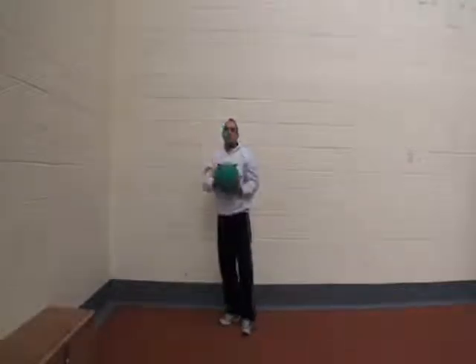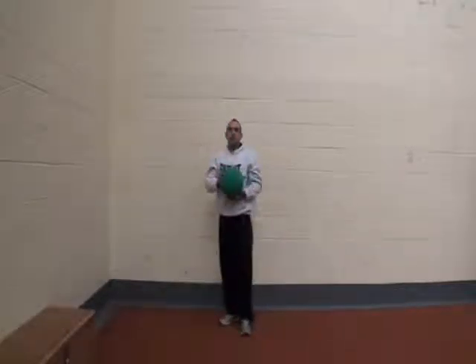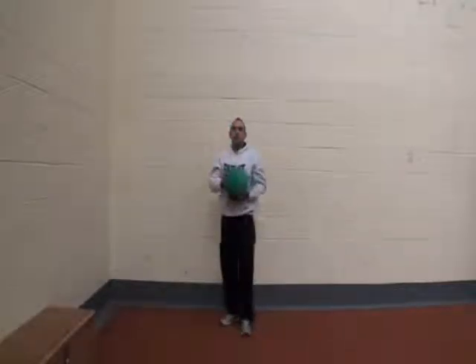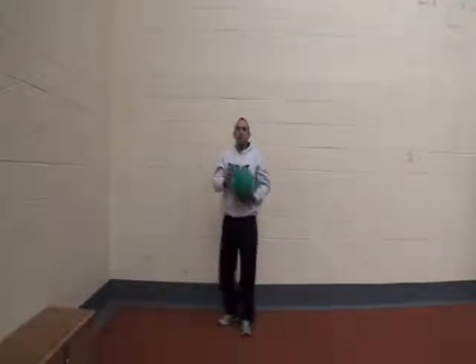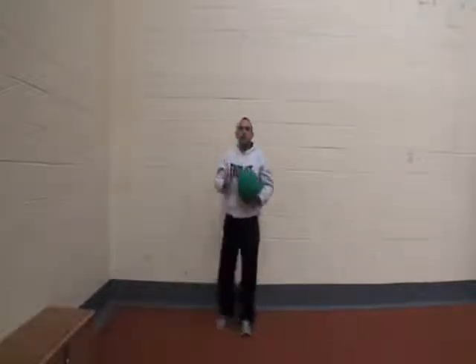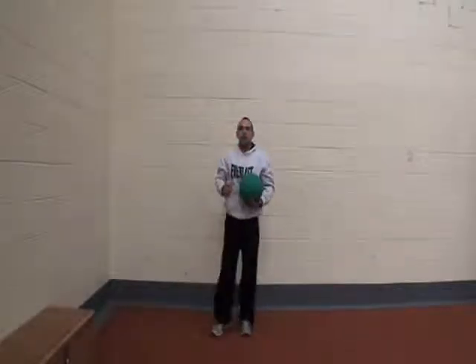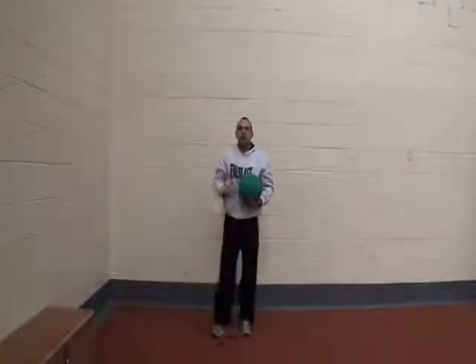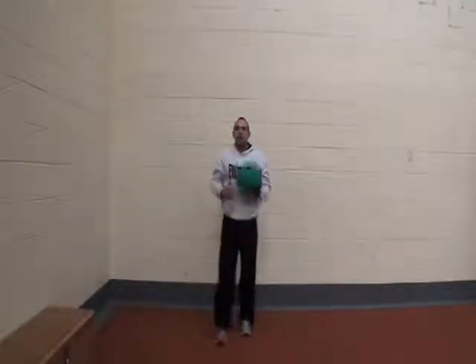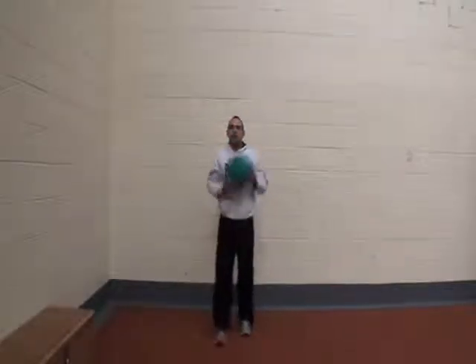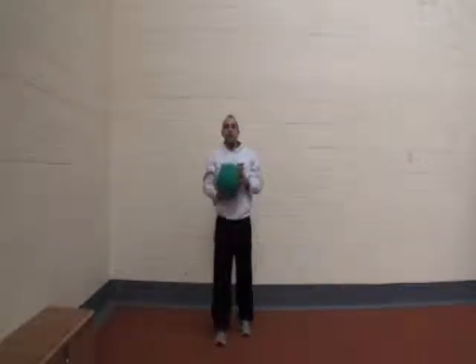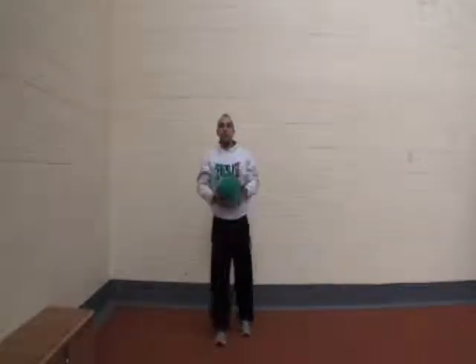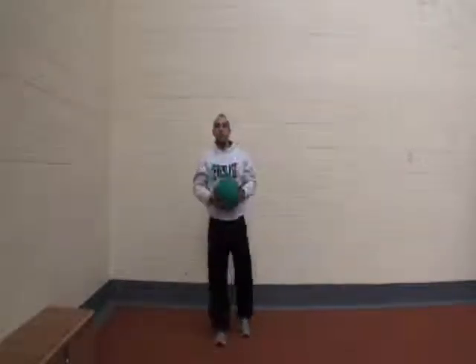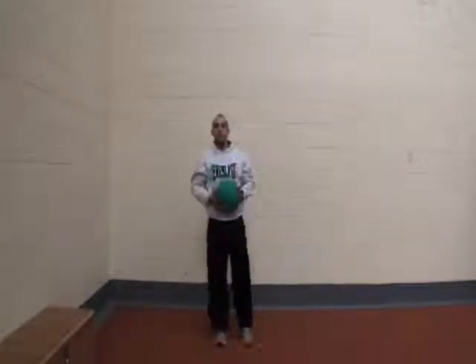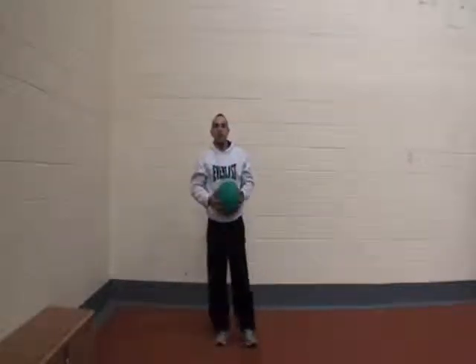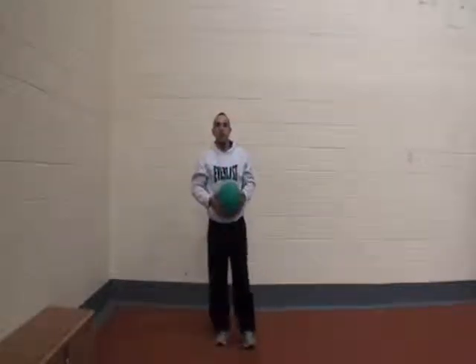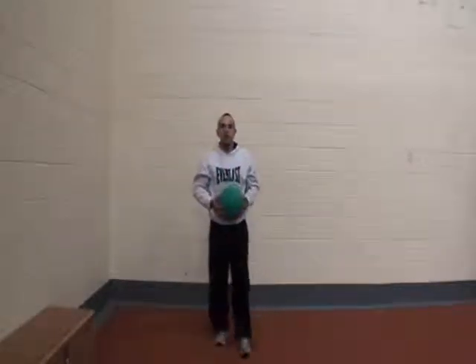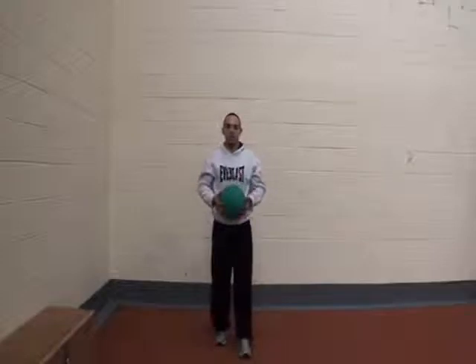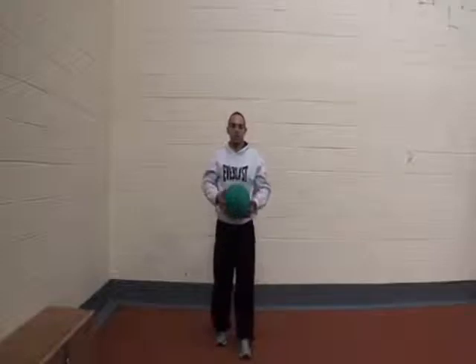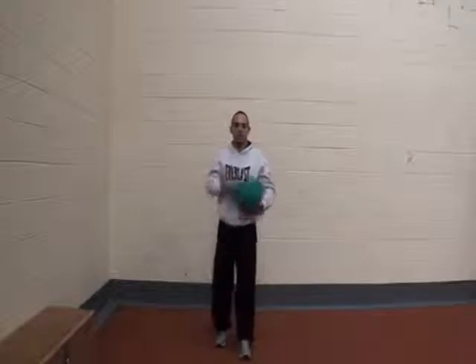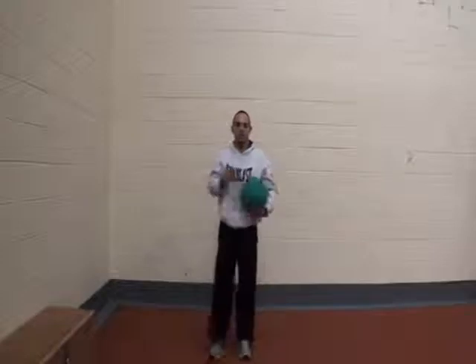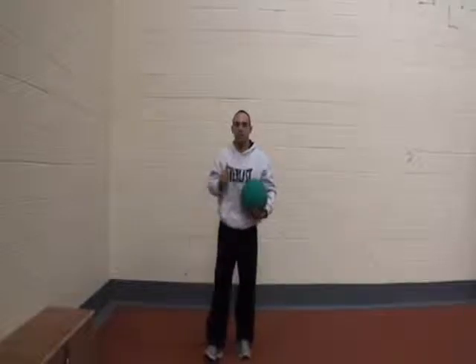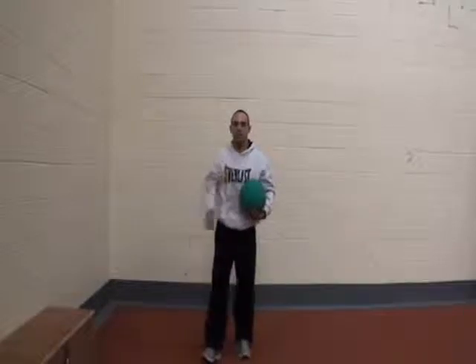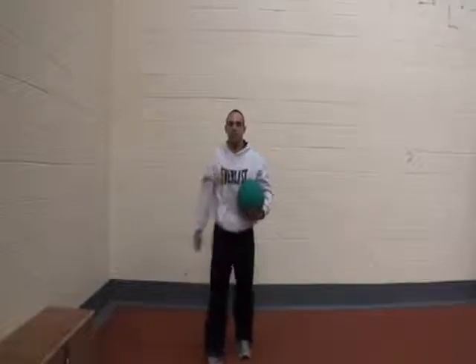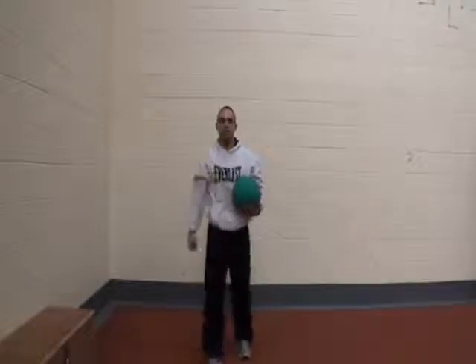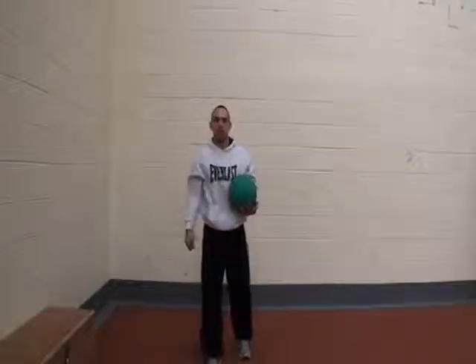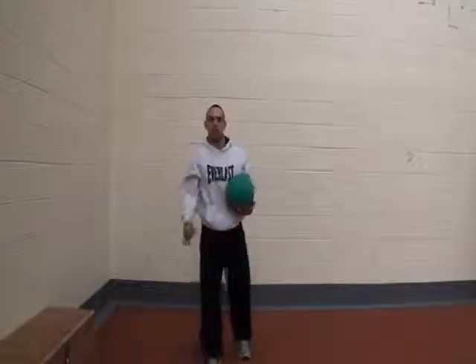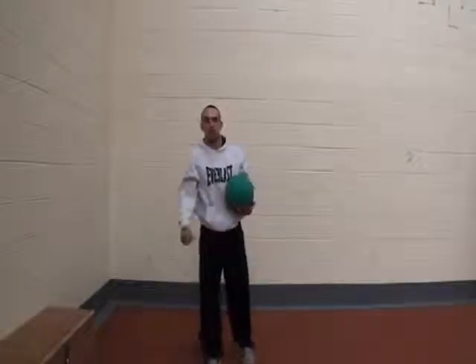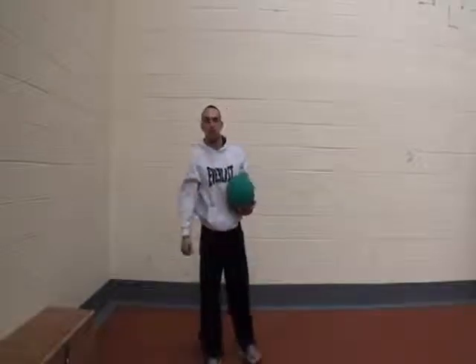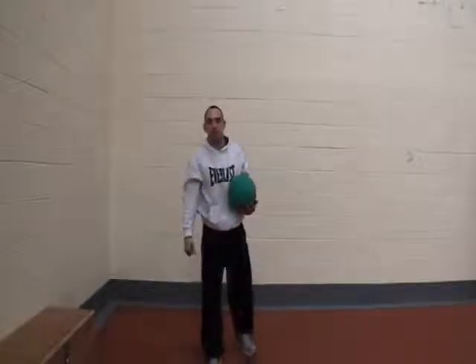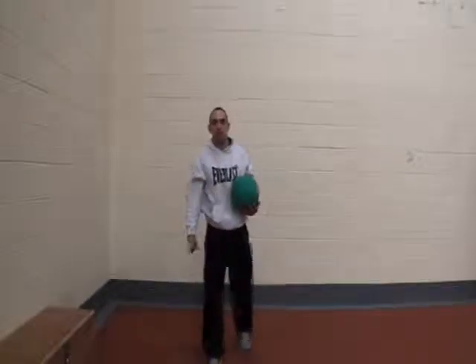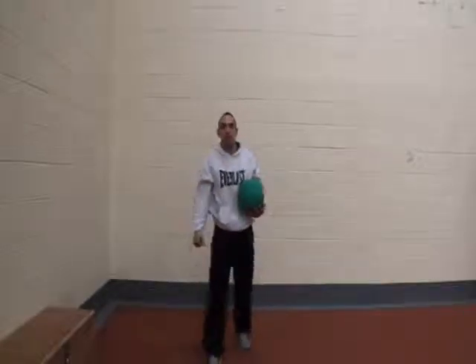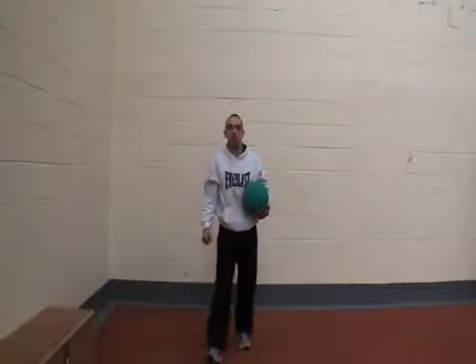That's your beginner level Athletic Body Circuit. It's Brian Cavanagh from AthleticBodySystem.com.